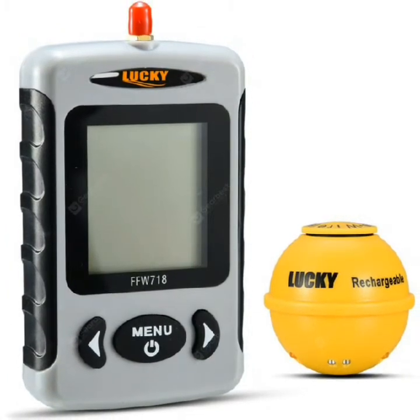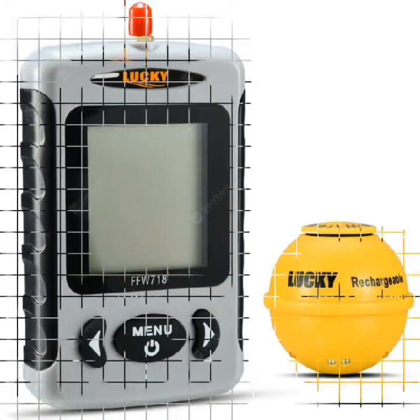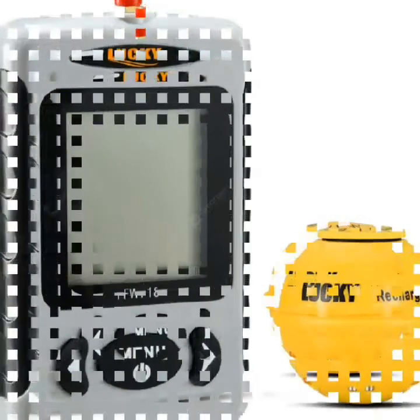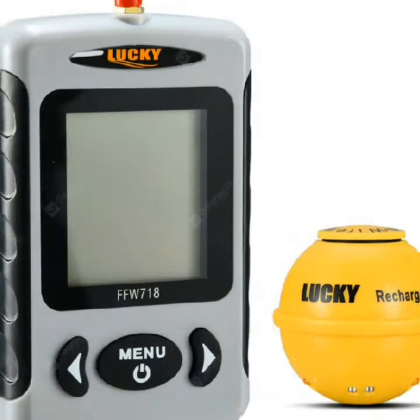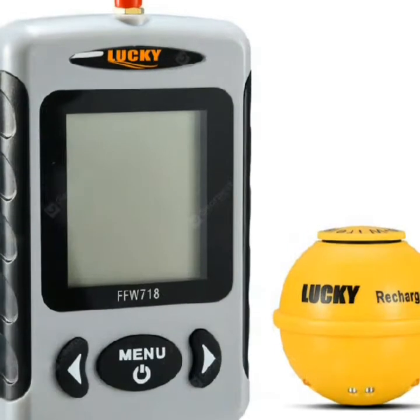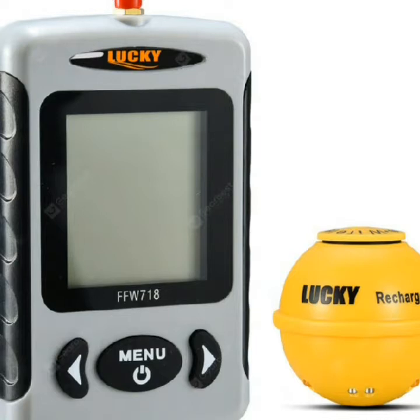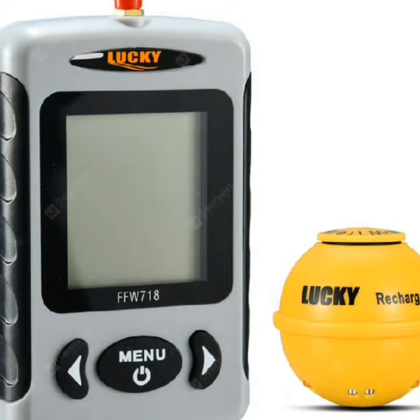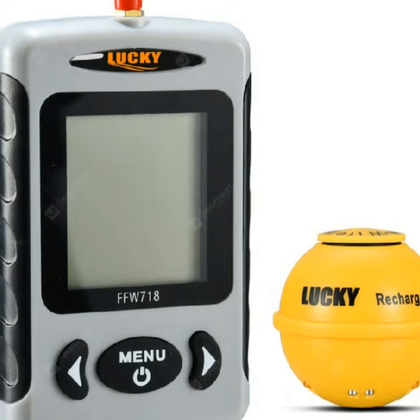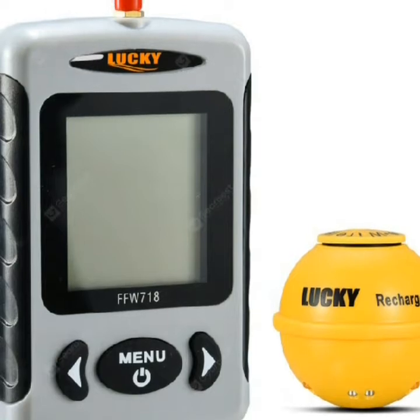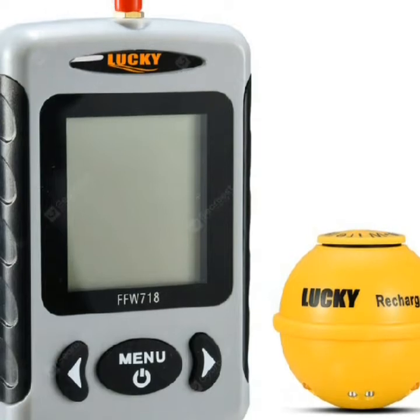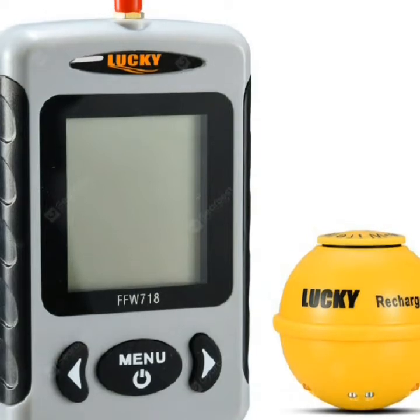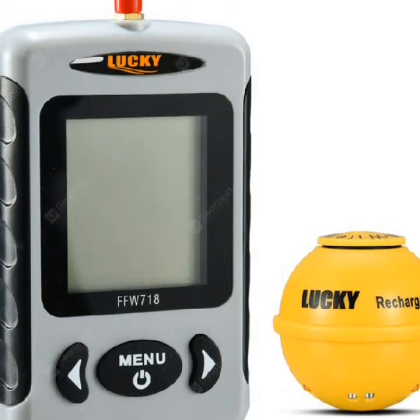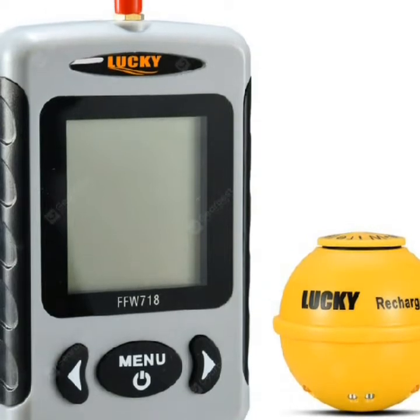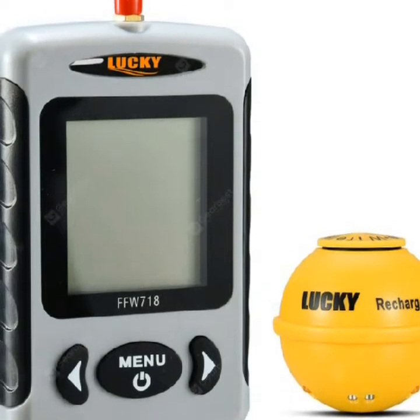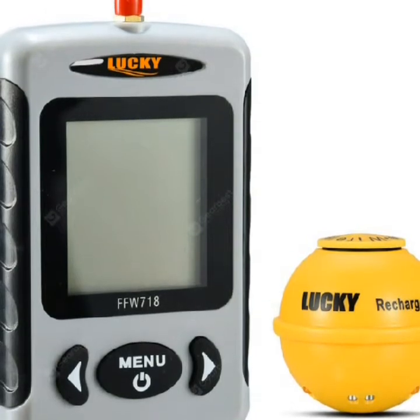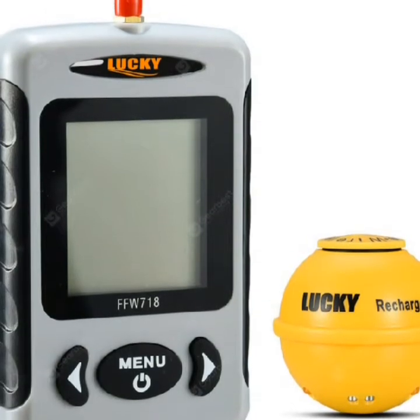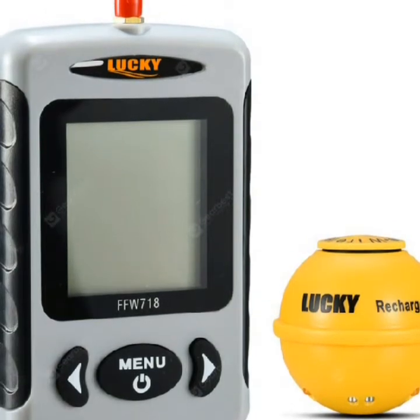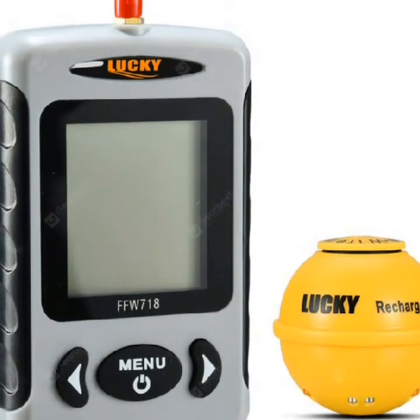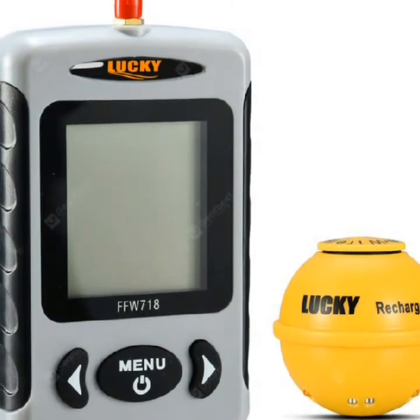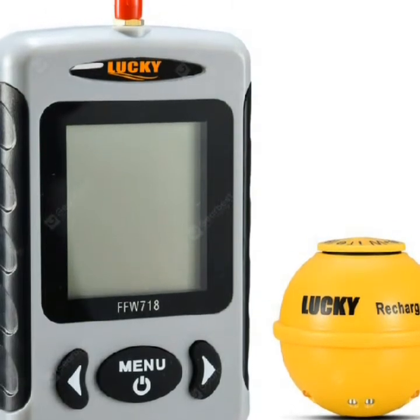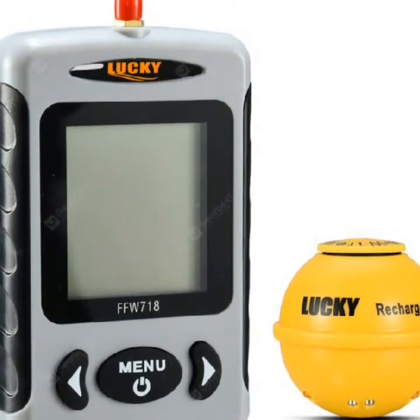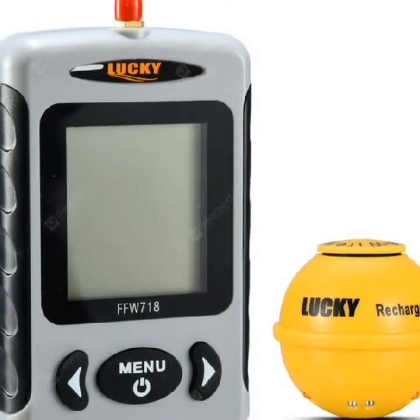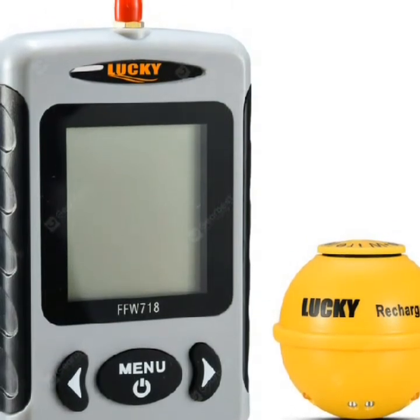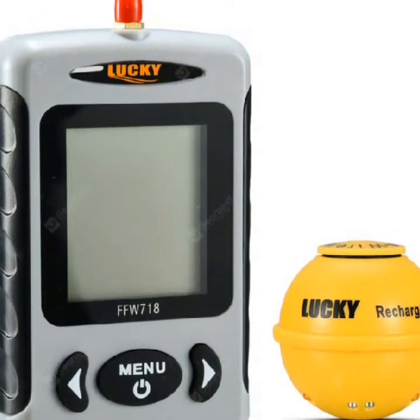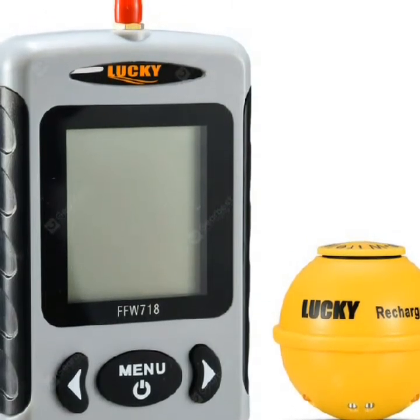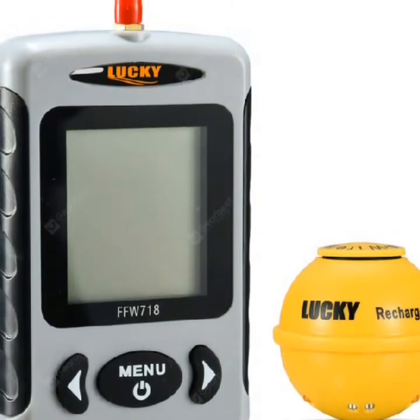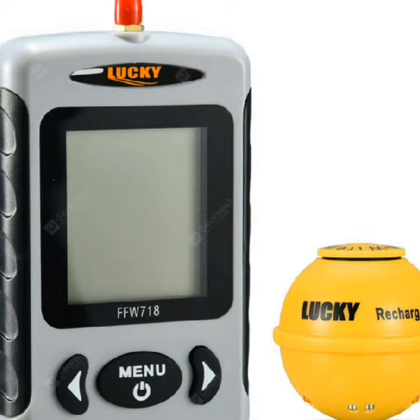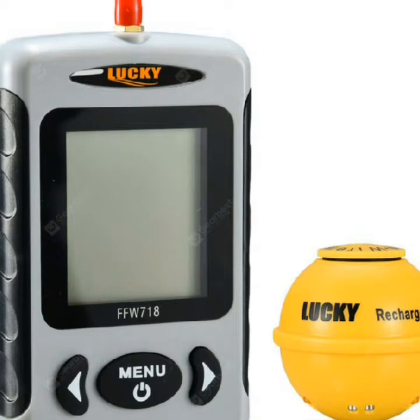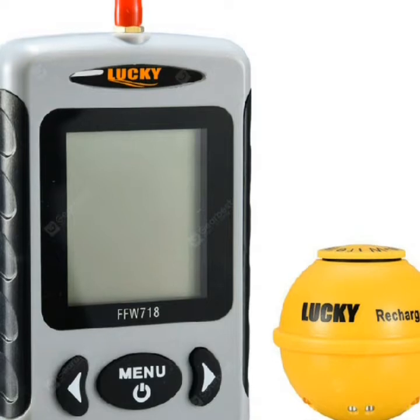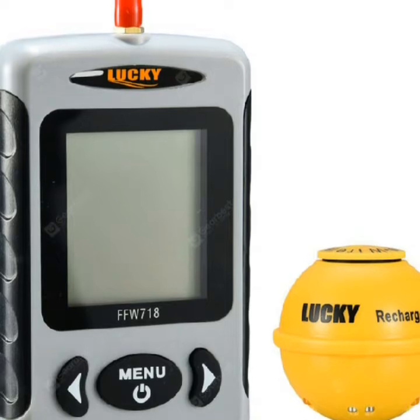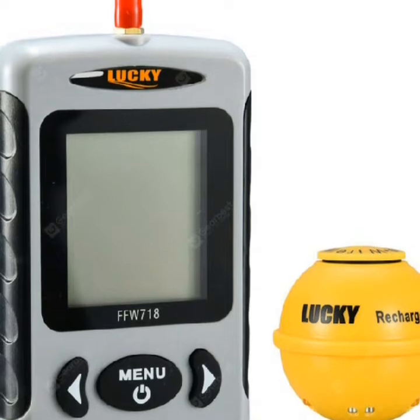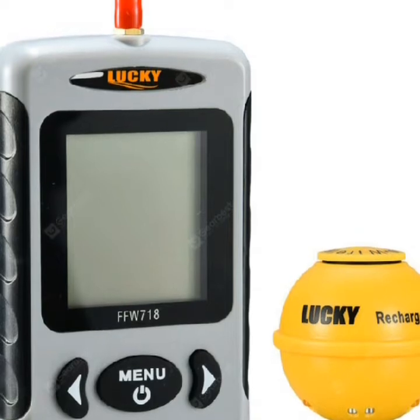Fish alarm and chart speed settings. Built-in memory to store settings when the fish finder is off. Wireless sensor may turn off when leaving the water.